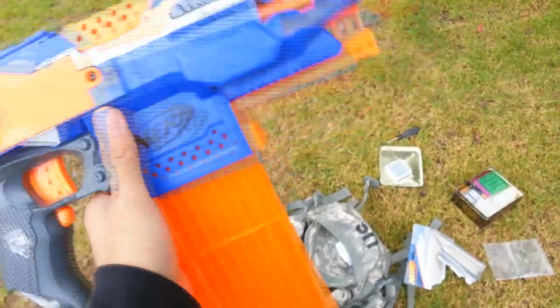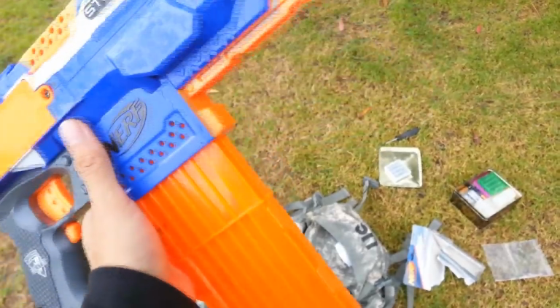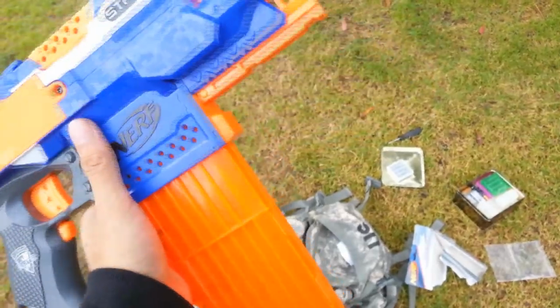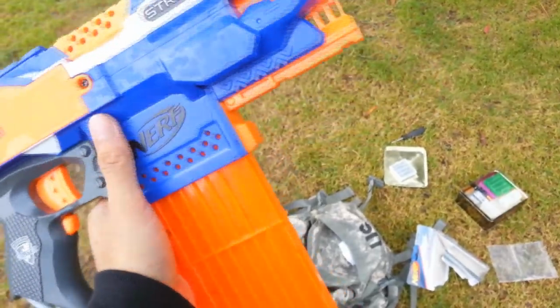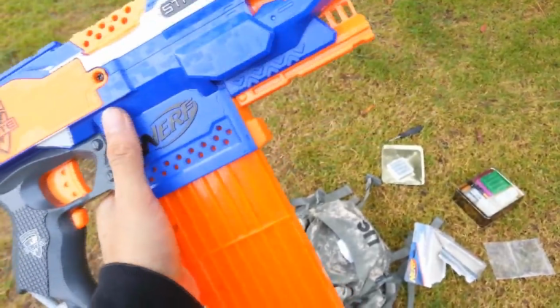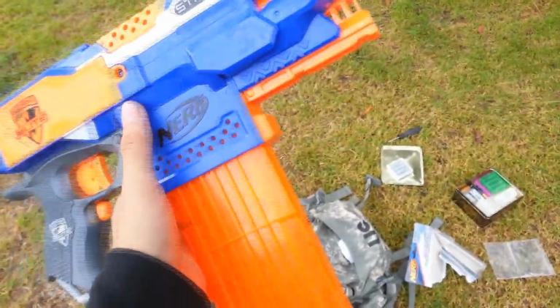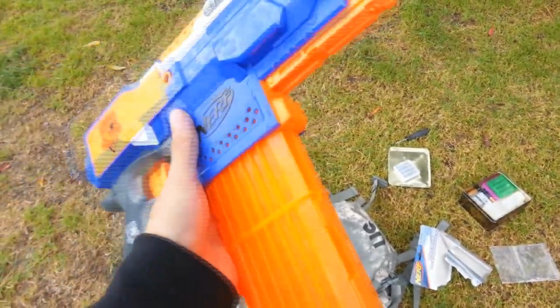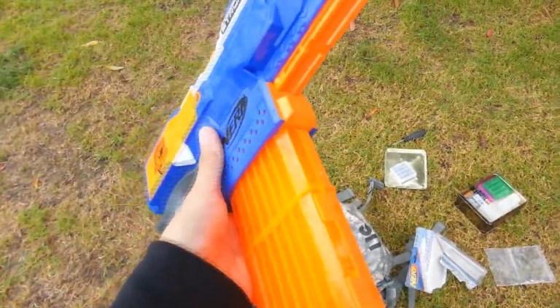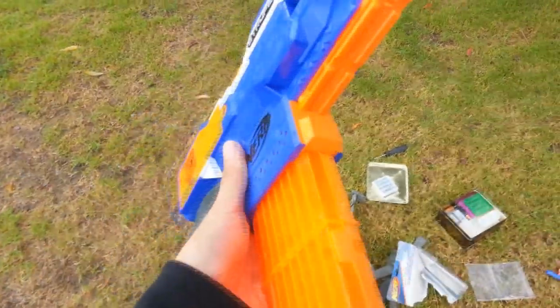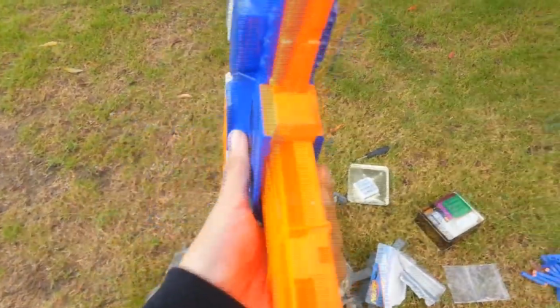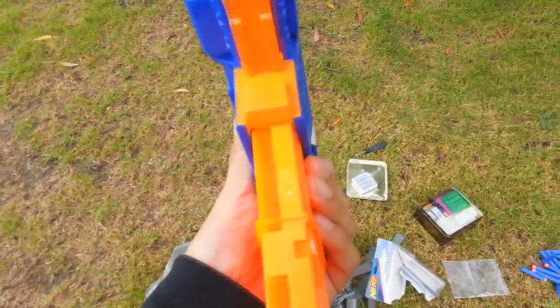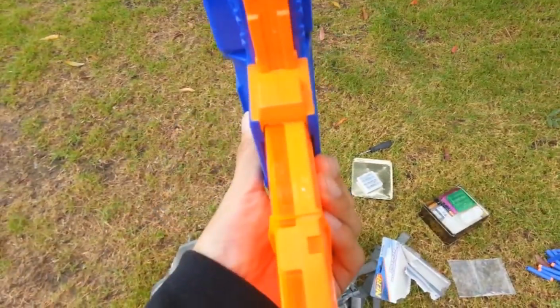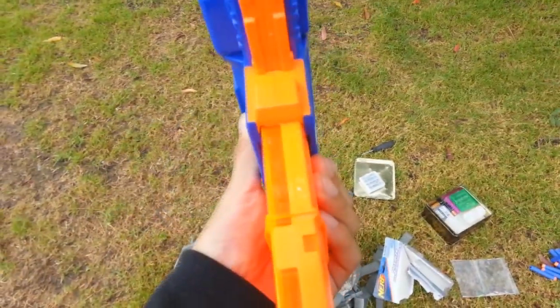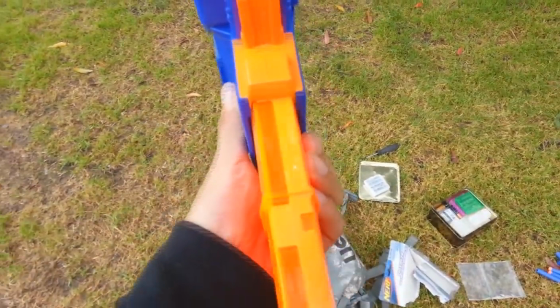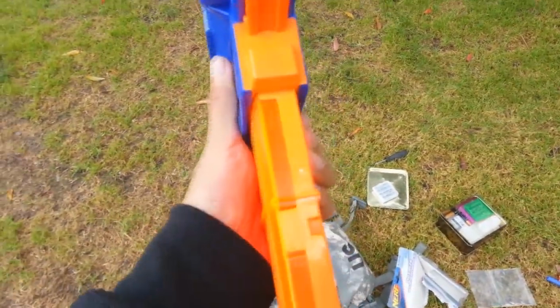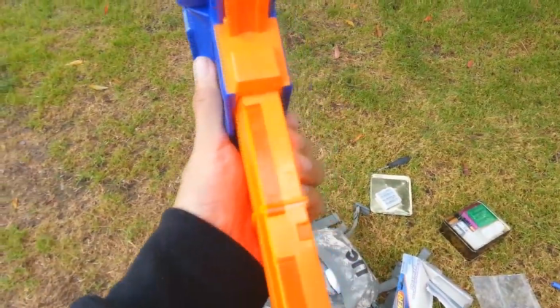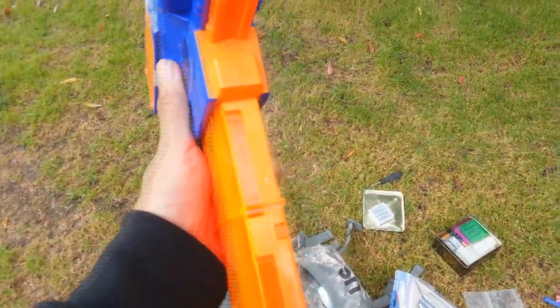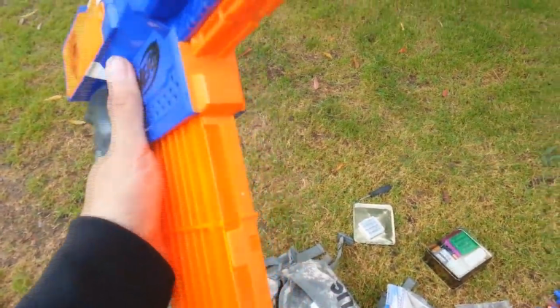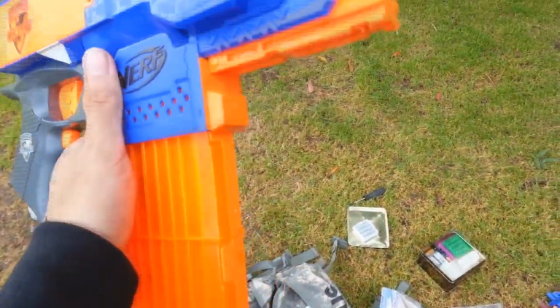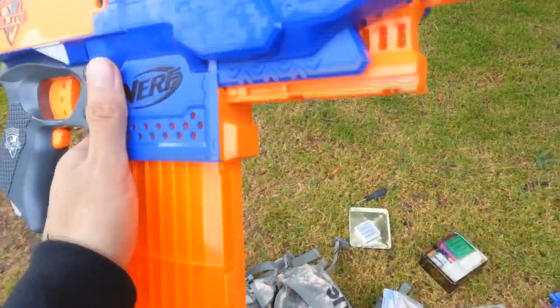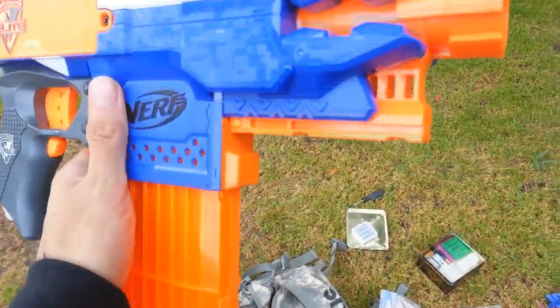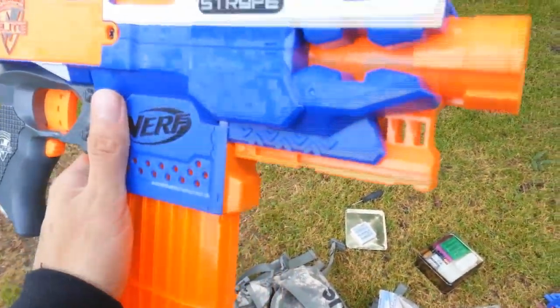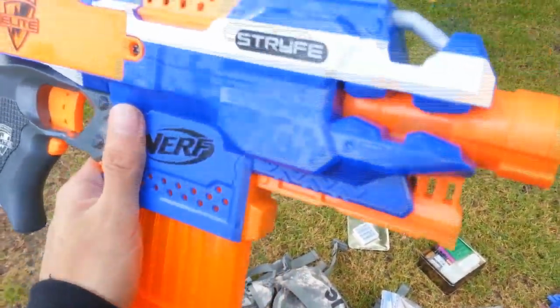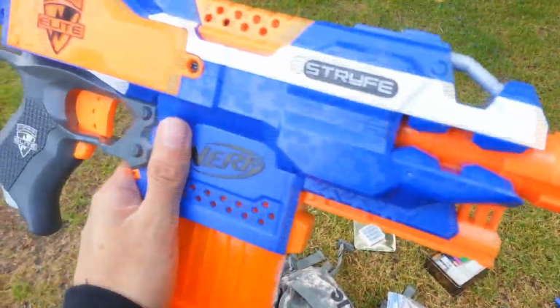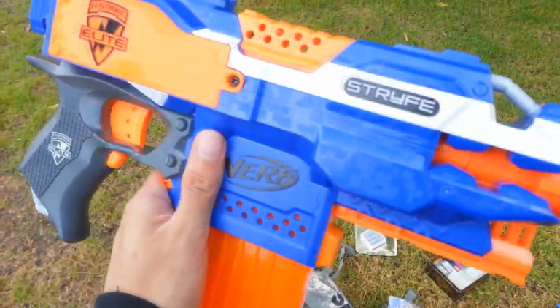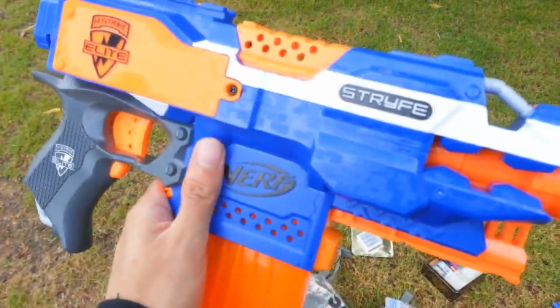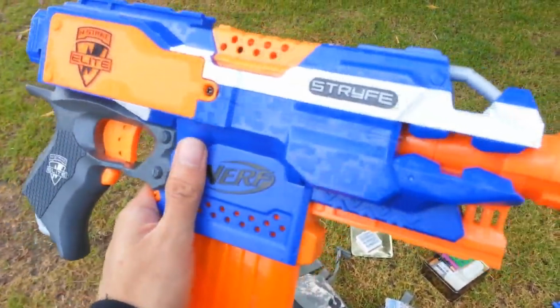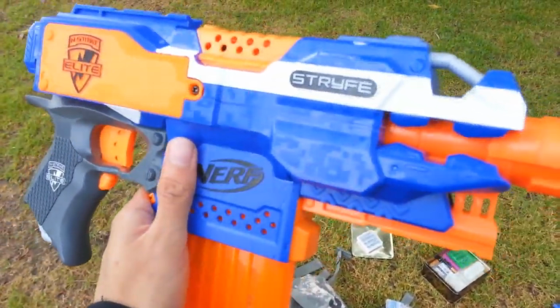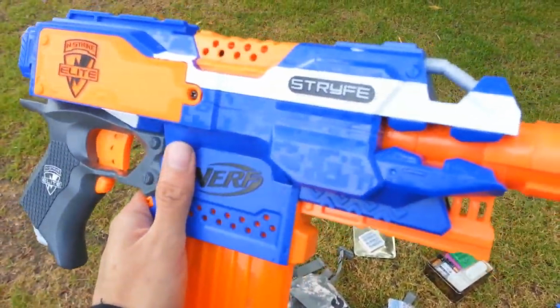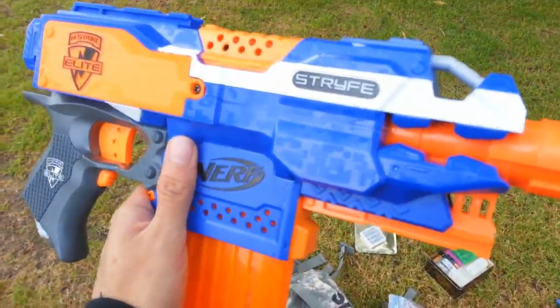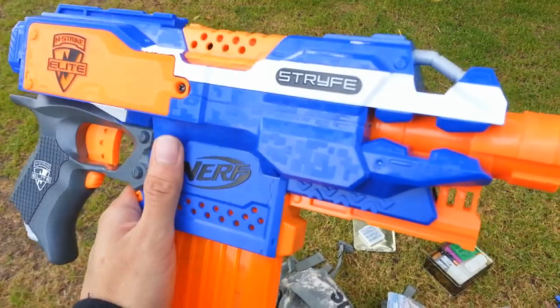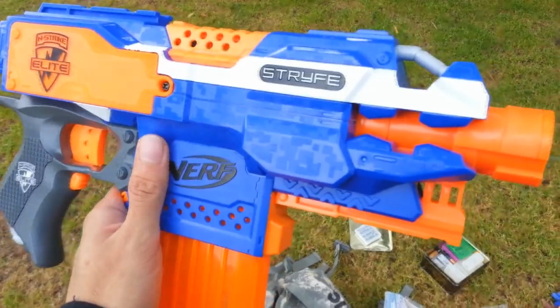So hopefully they recognized that situation — that's just another feature I noticed on the Stryfe compared to the Rayven so far.